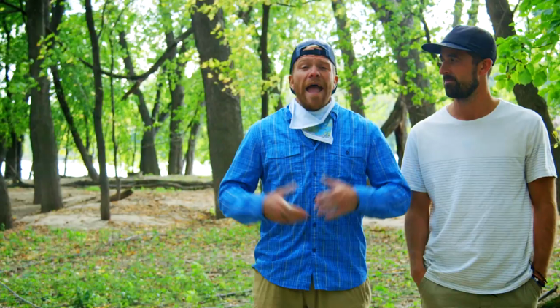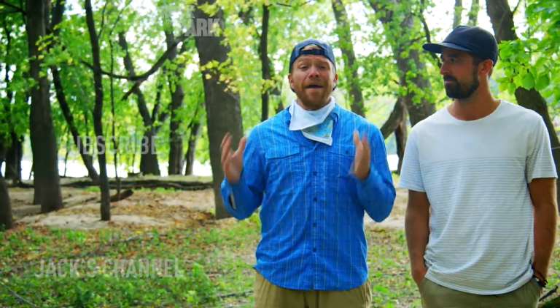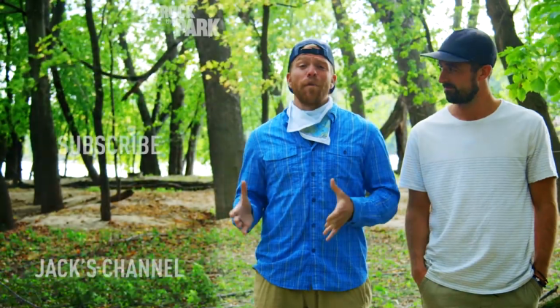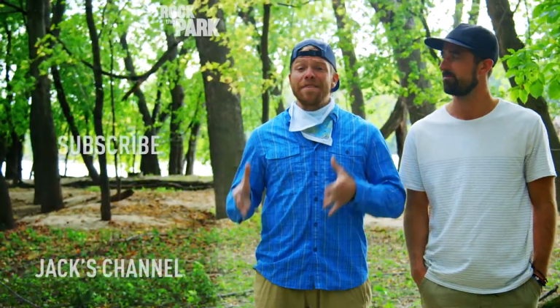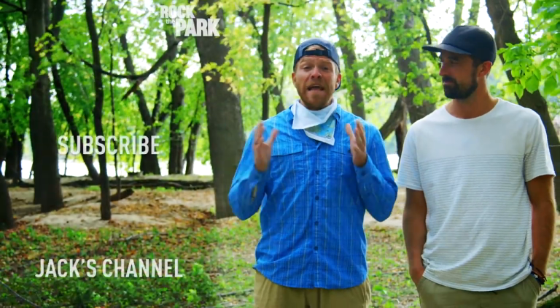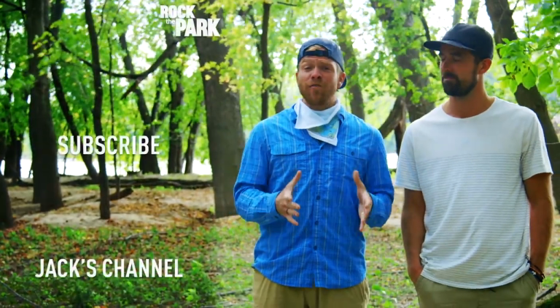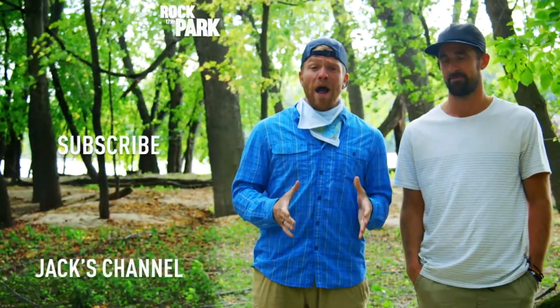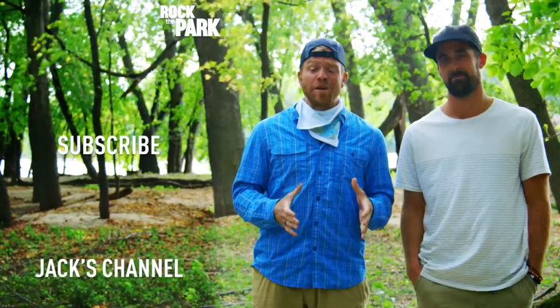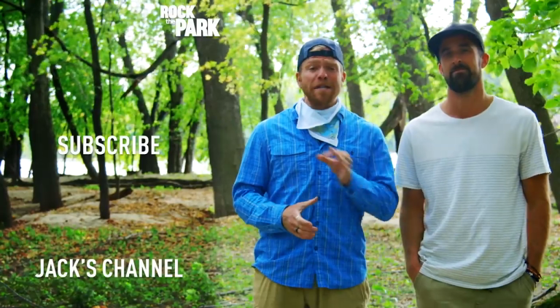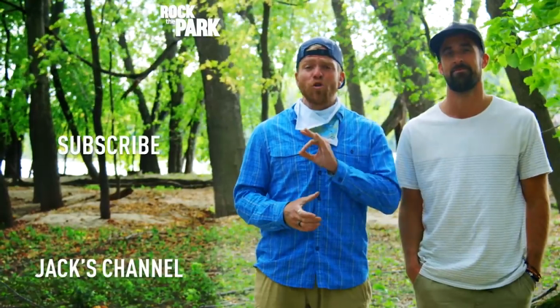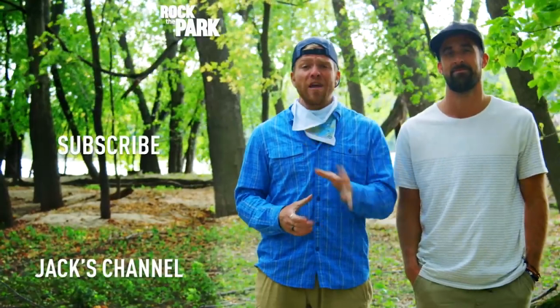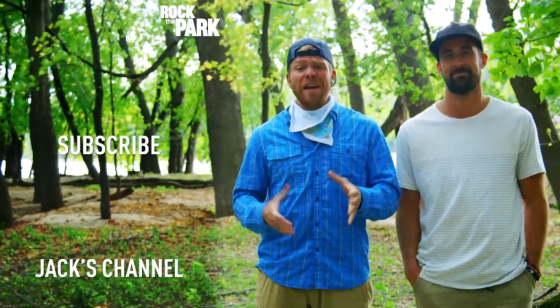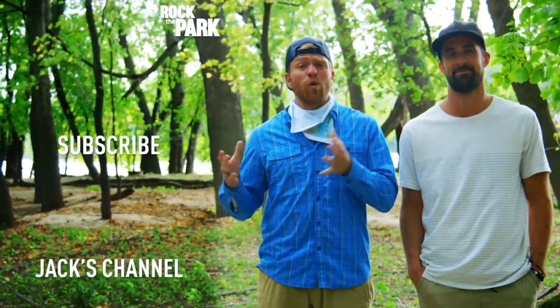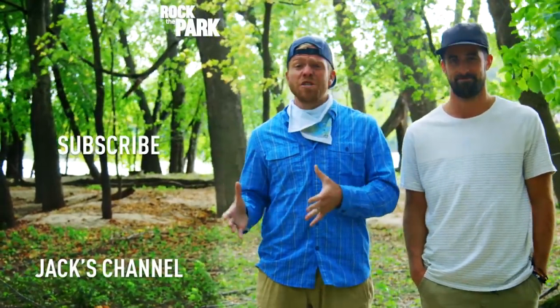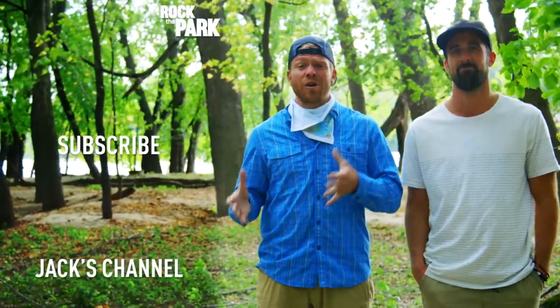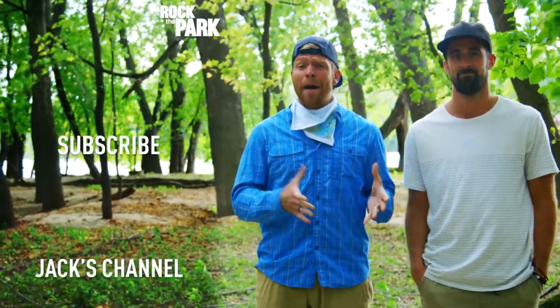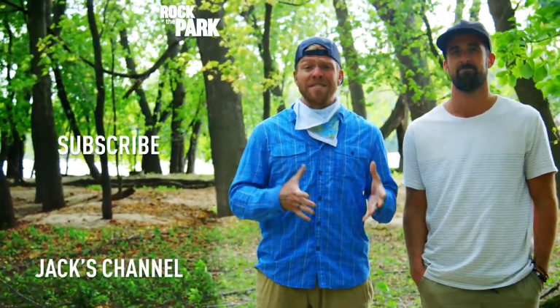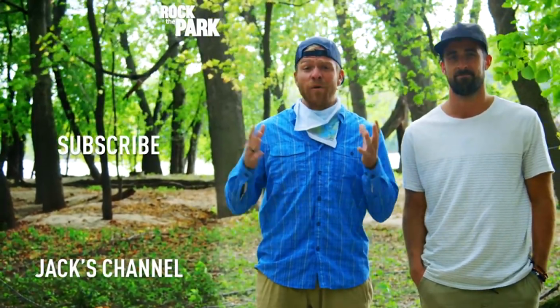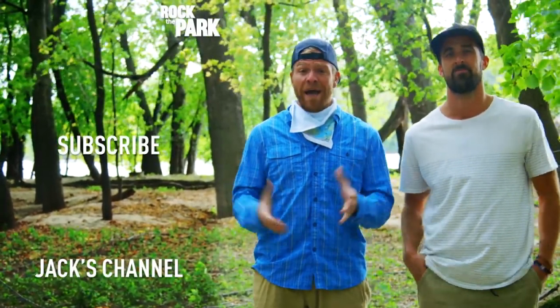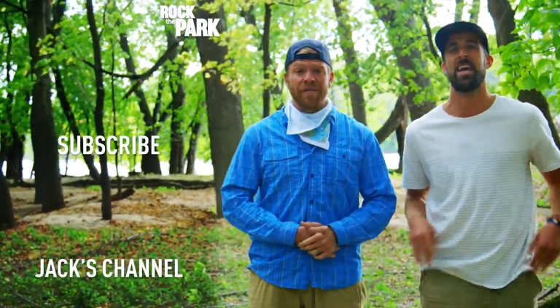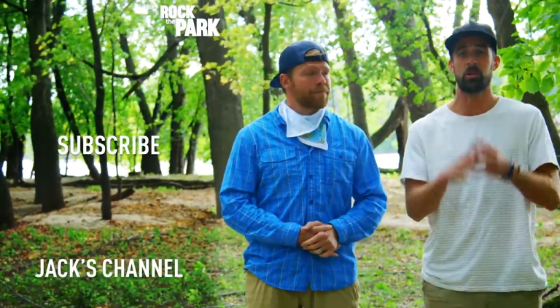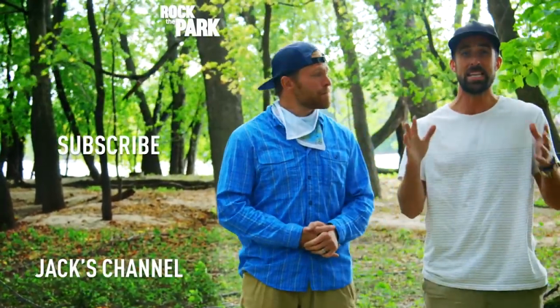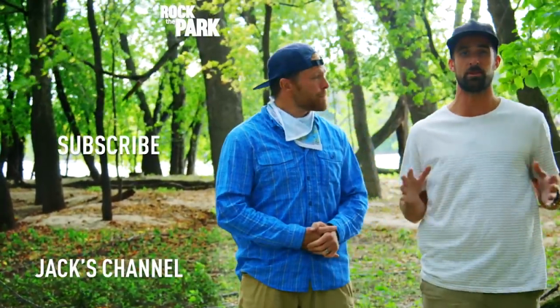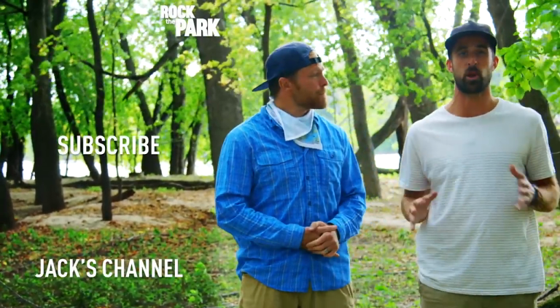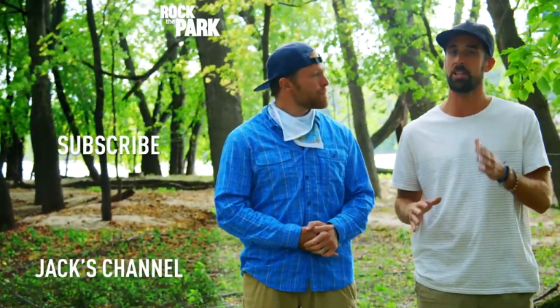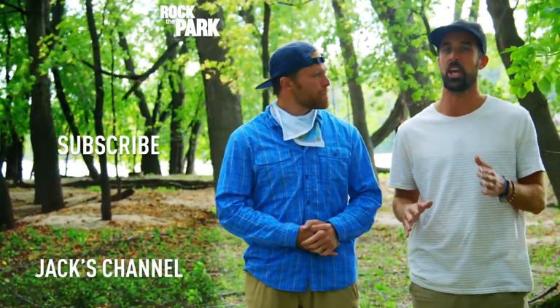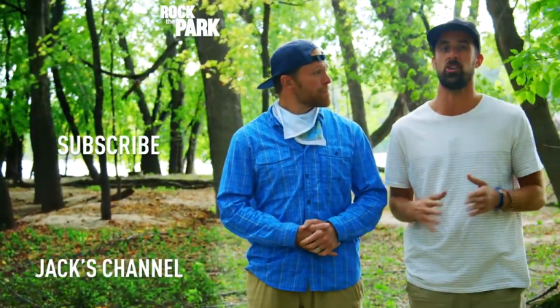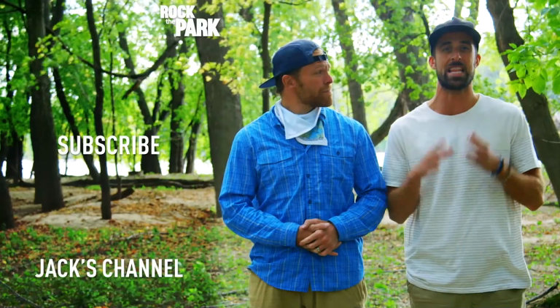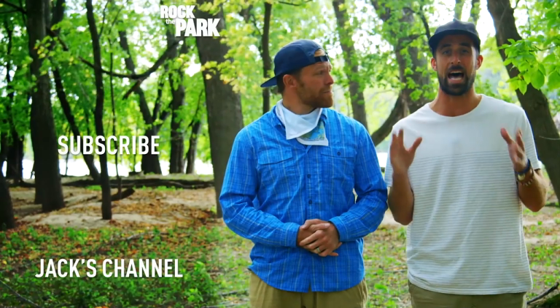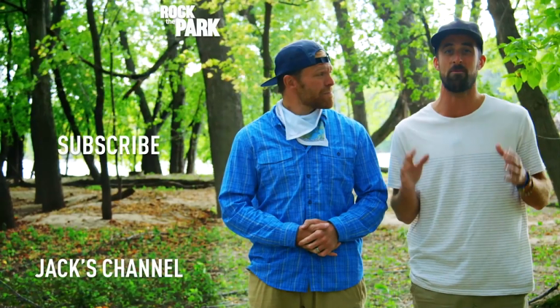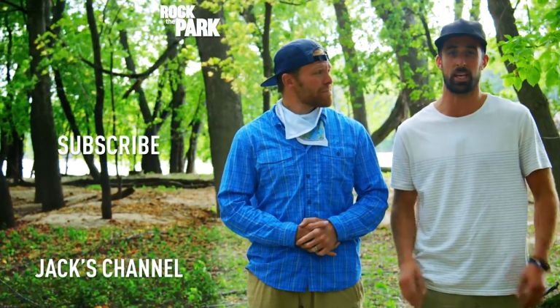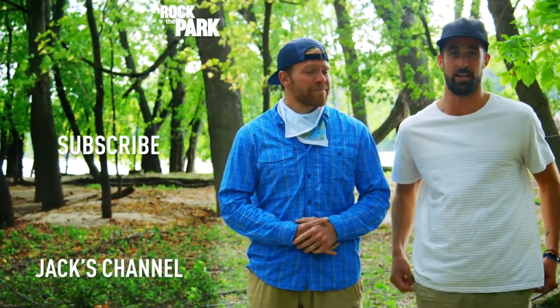Hey everybody, thanks for watching. Make sure to leave any questions or comments that you have, and please subscribe to the channel — there's a lot more to come.